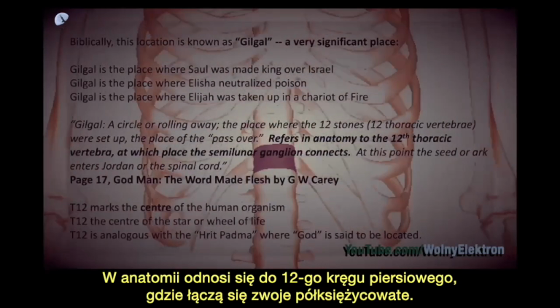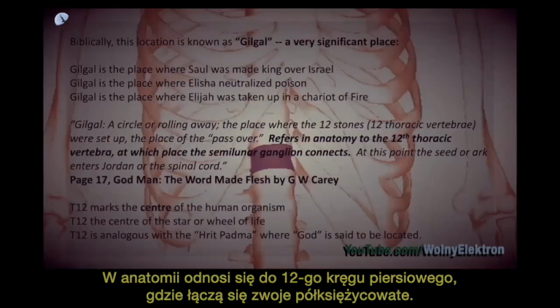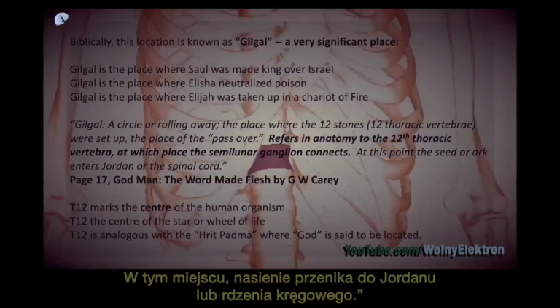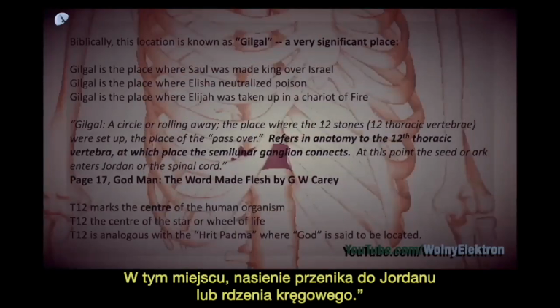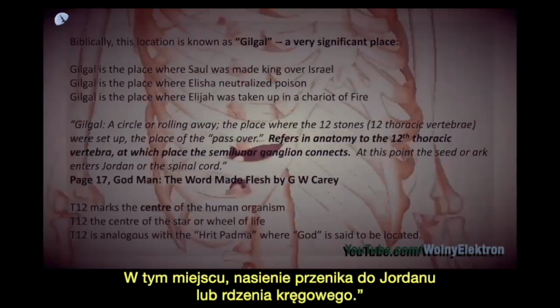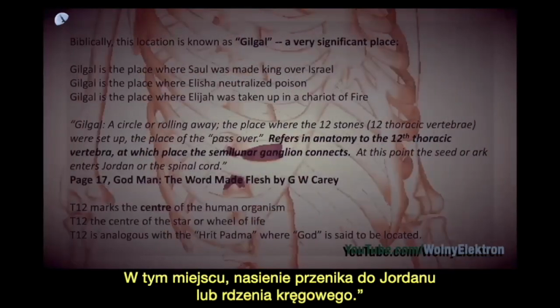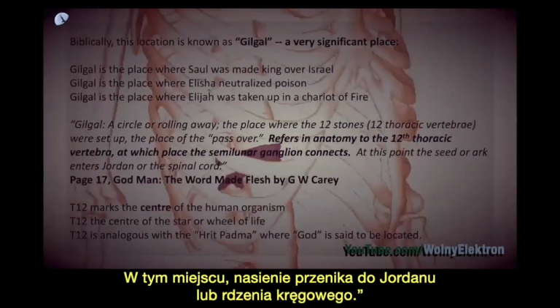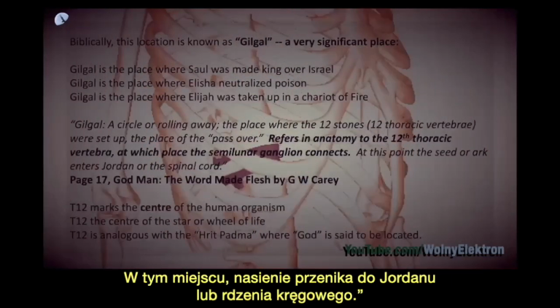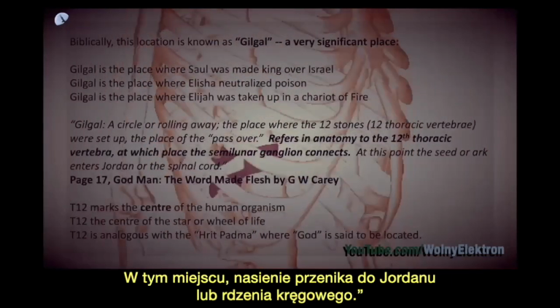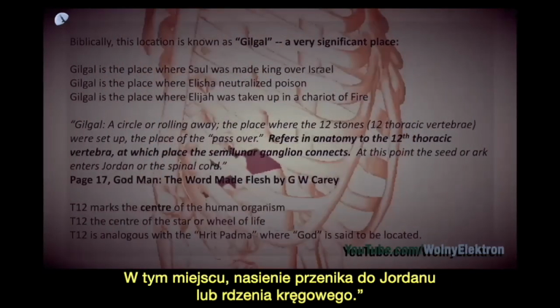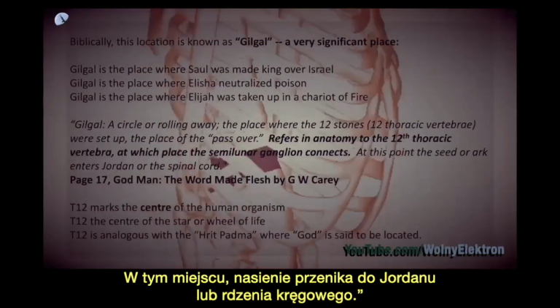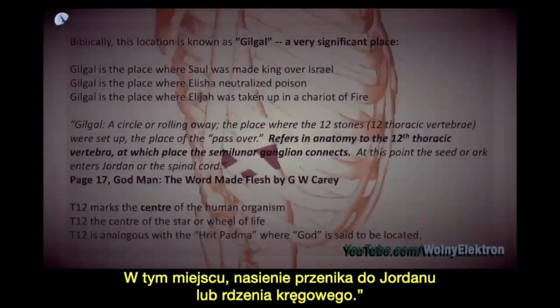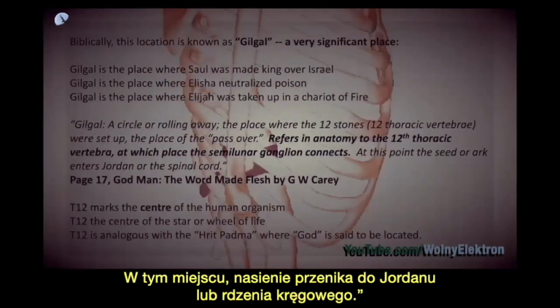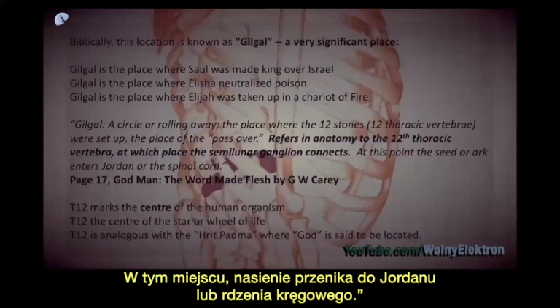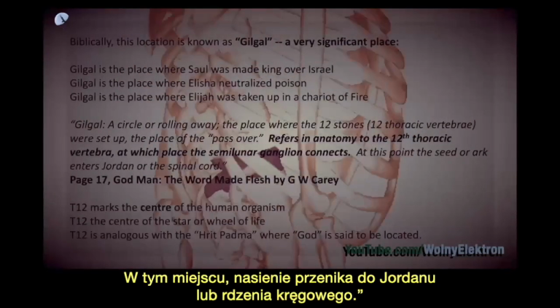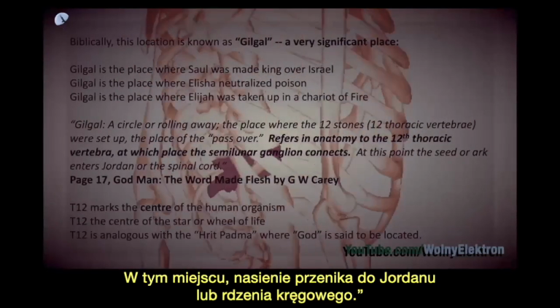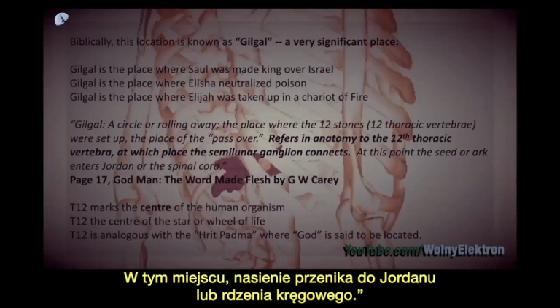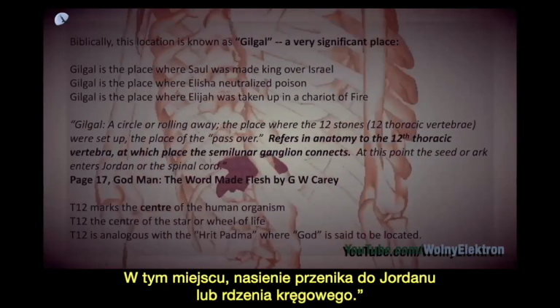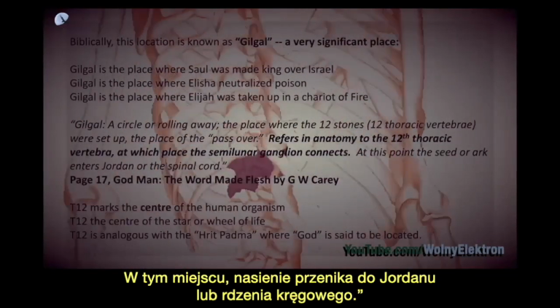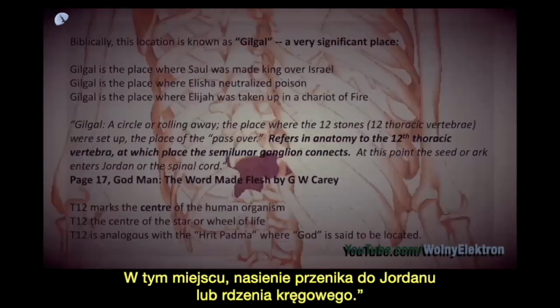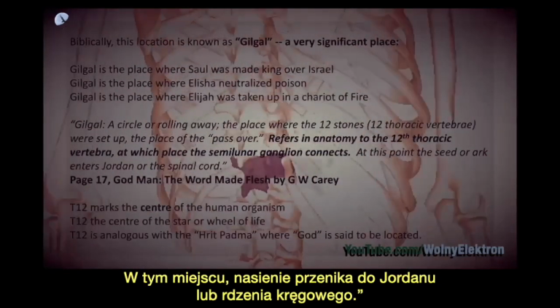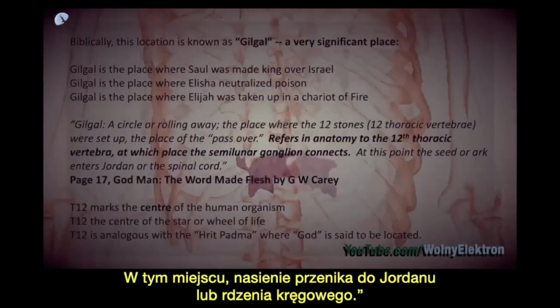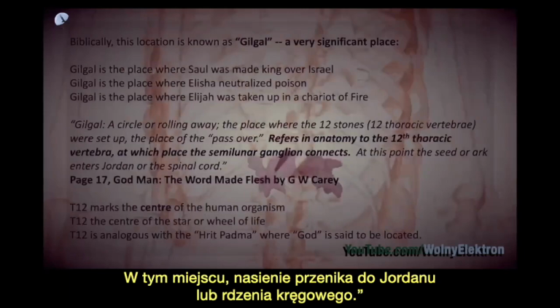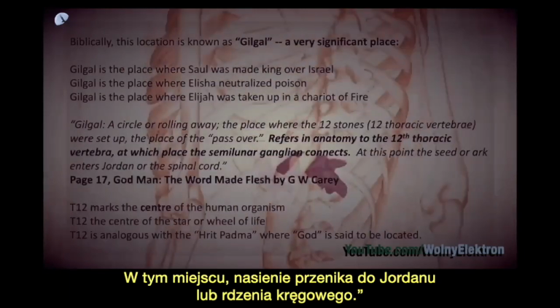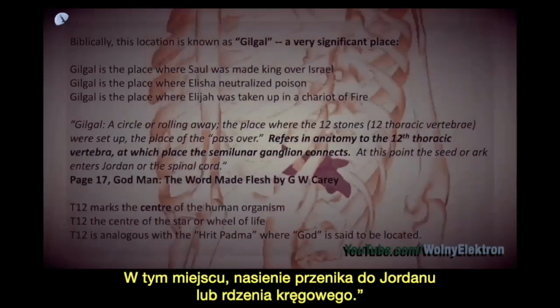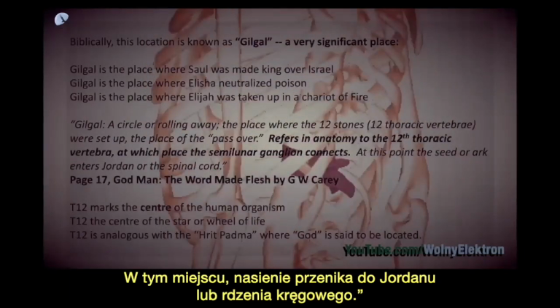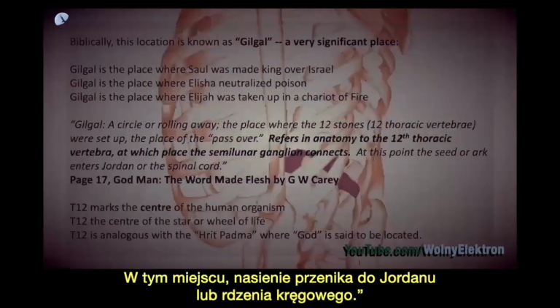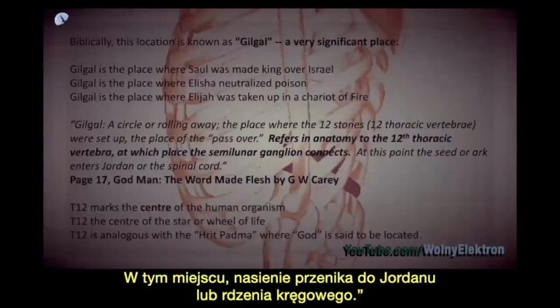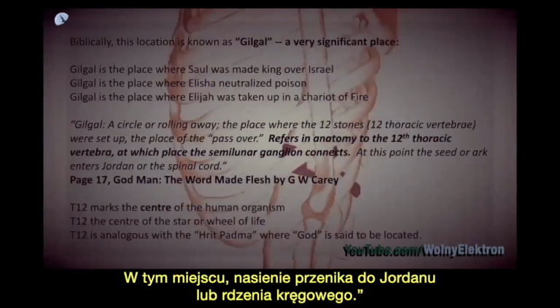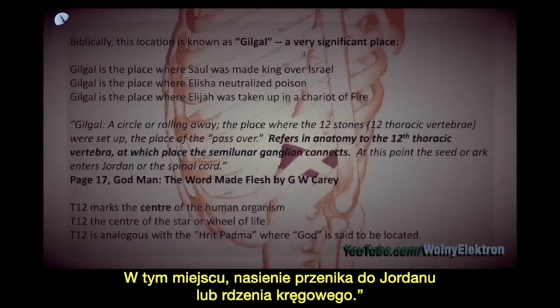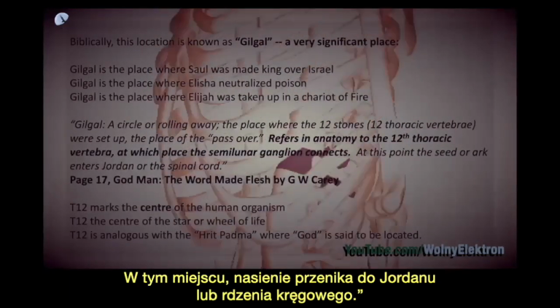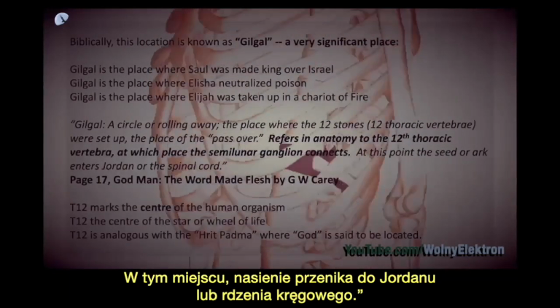At this point, the seed, or arc, enters Jordan, or the spinal cord.